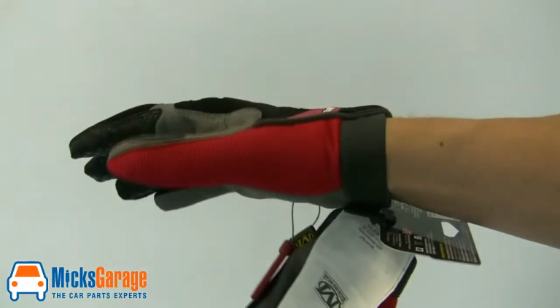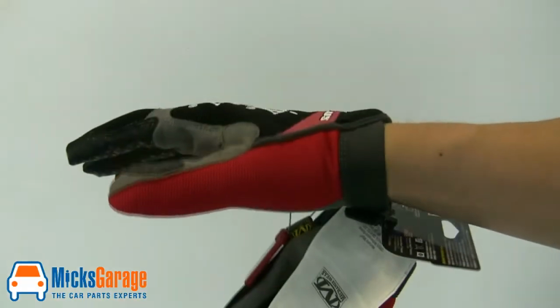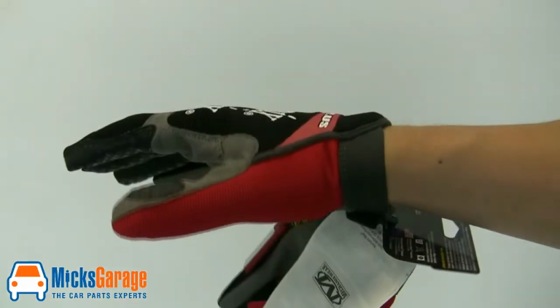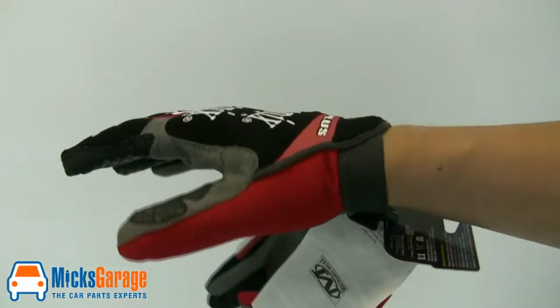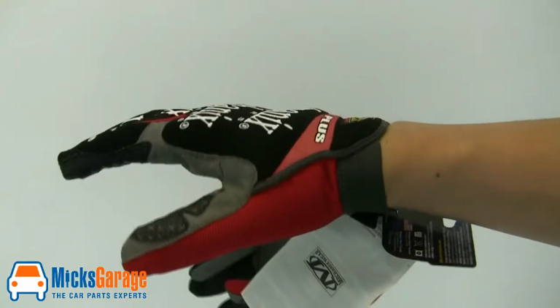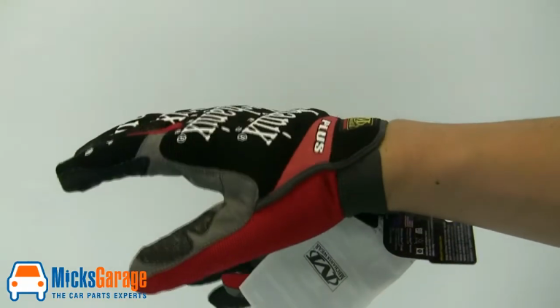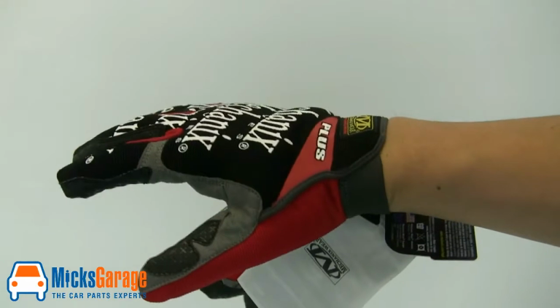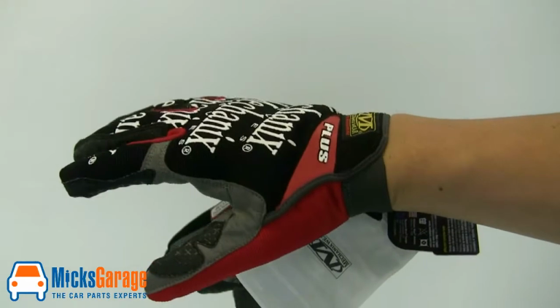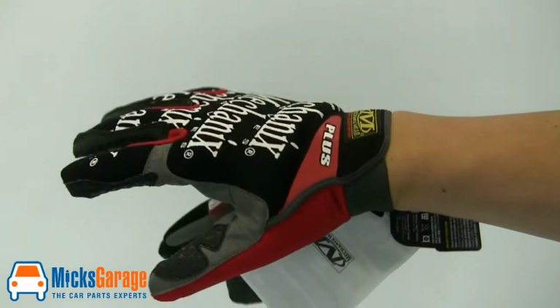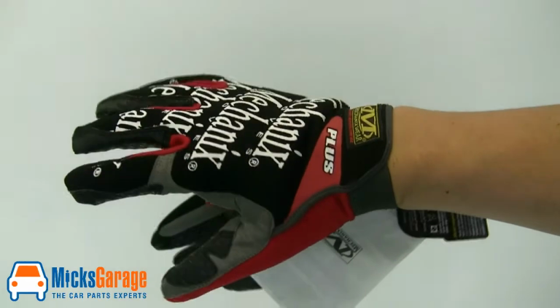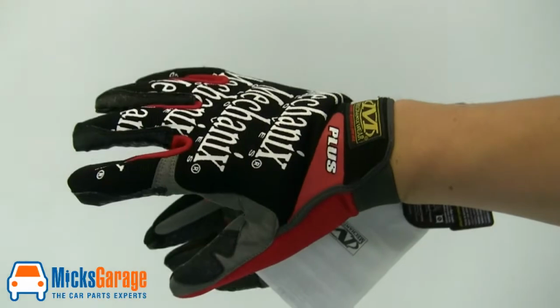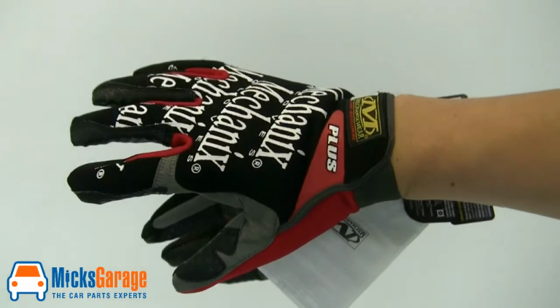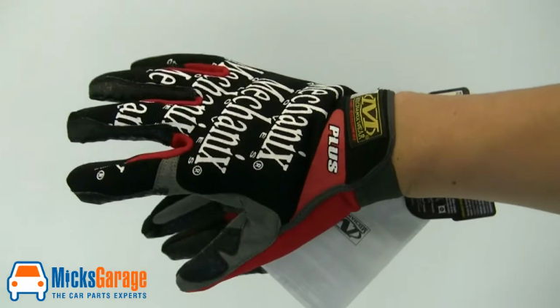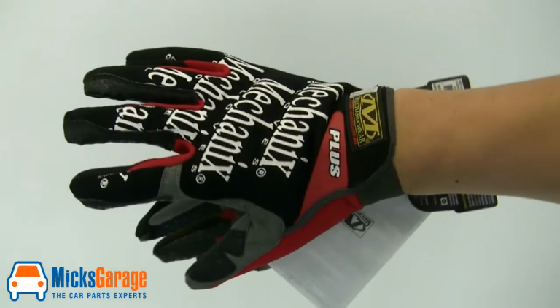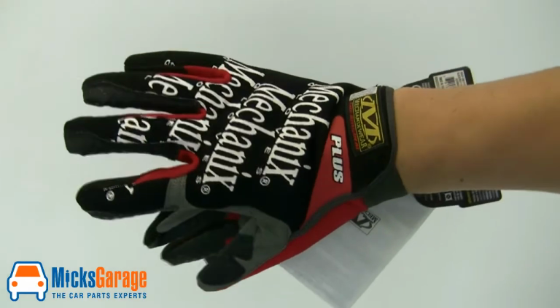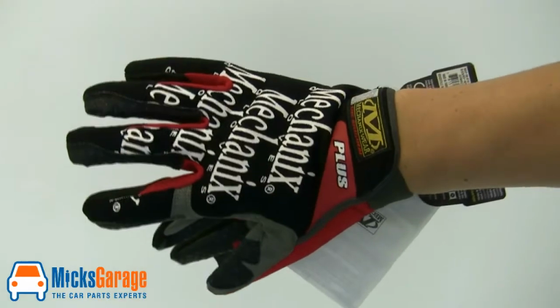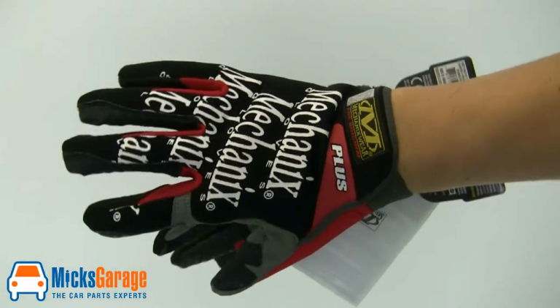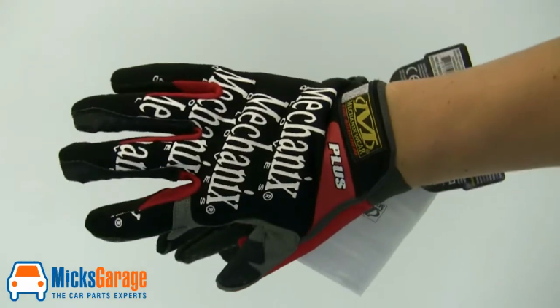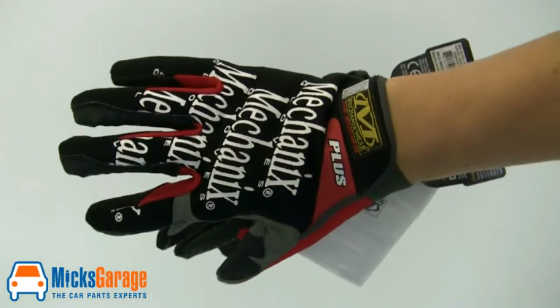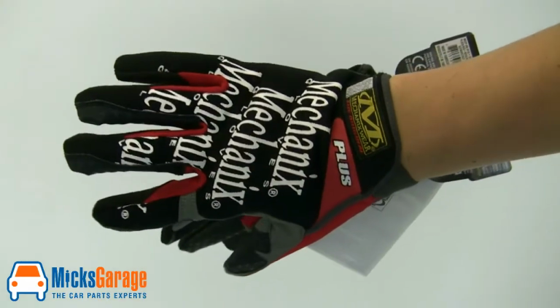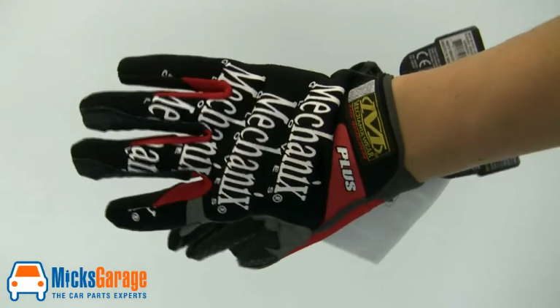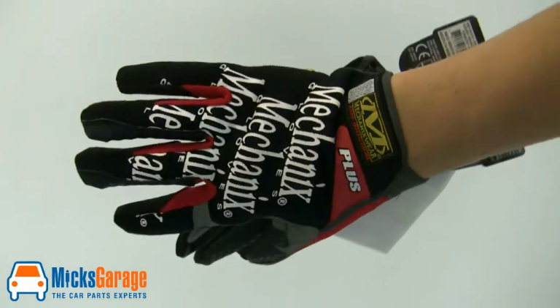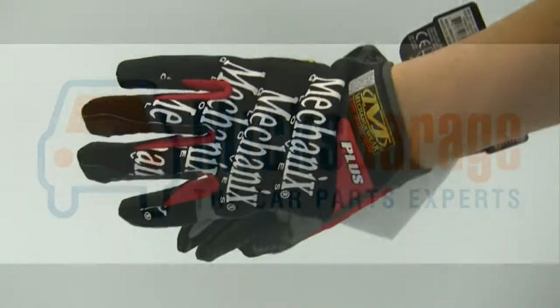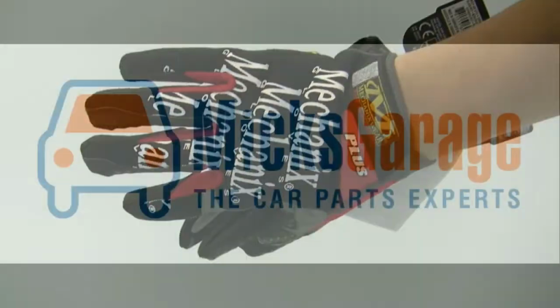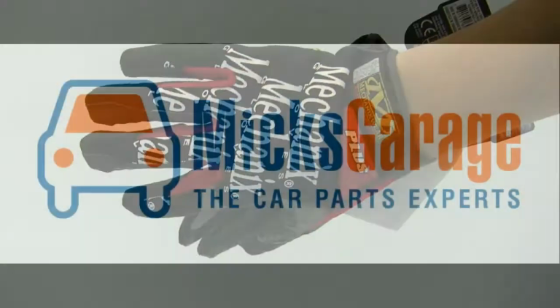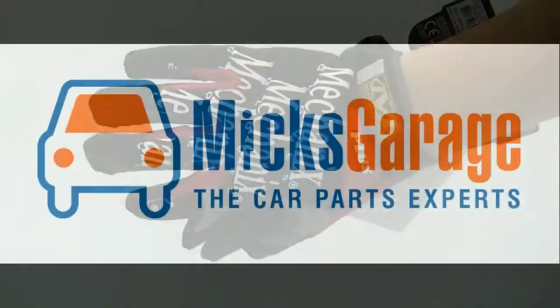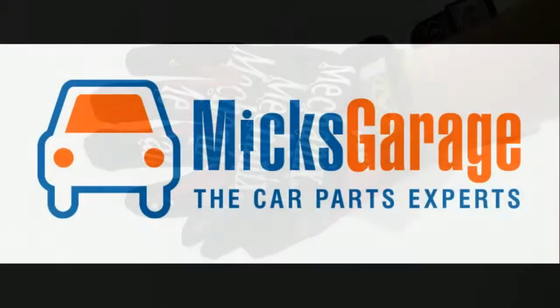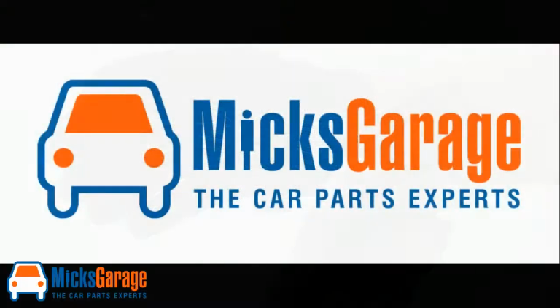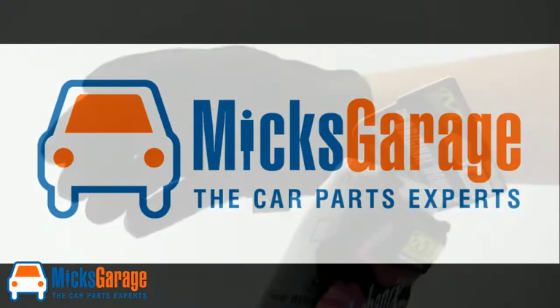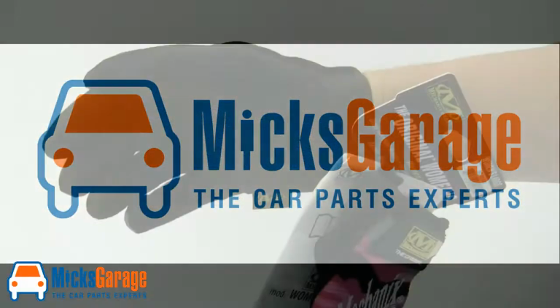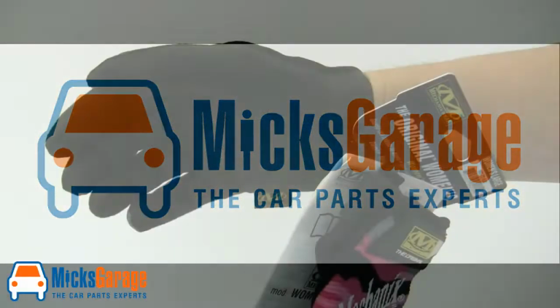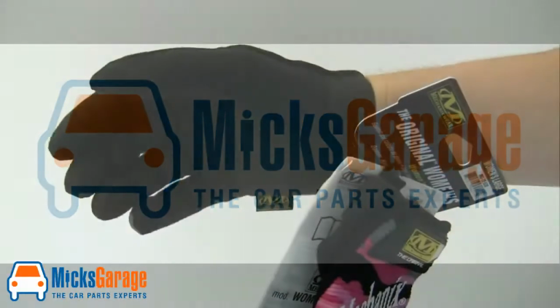The gloves come in just one colour, red, in three sizes: medium, large, and extra large.